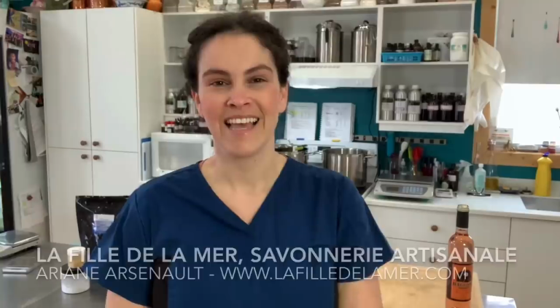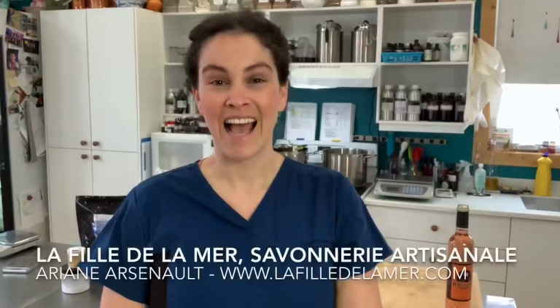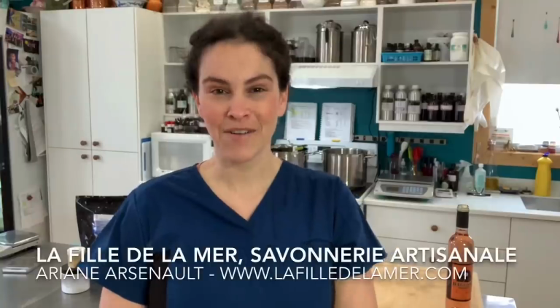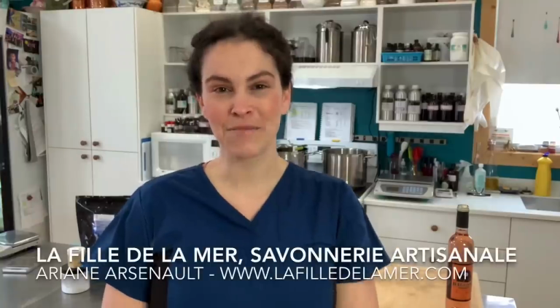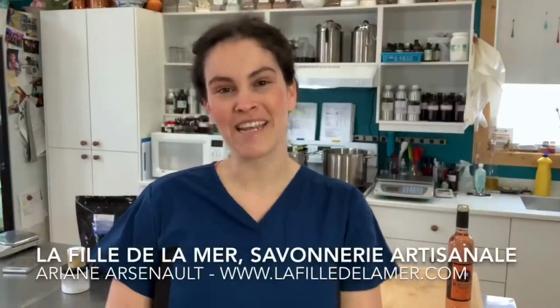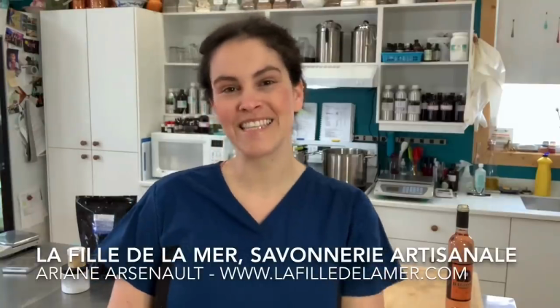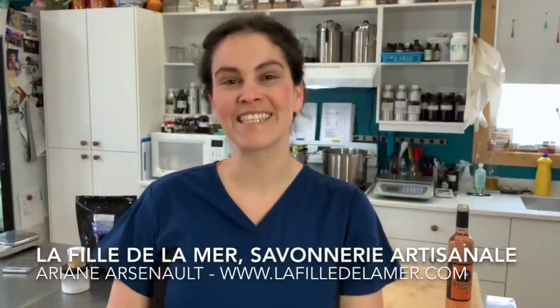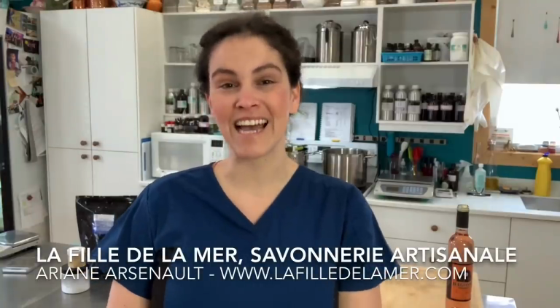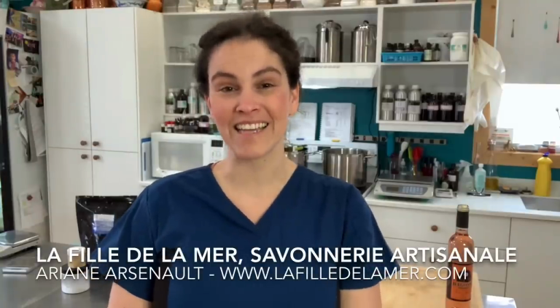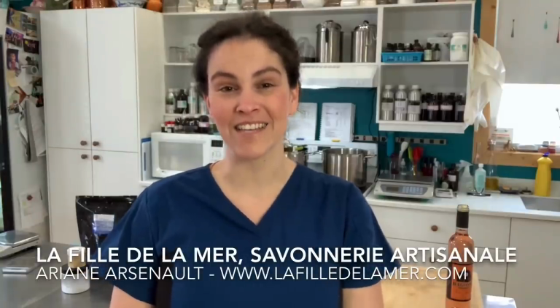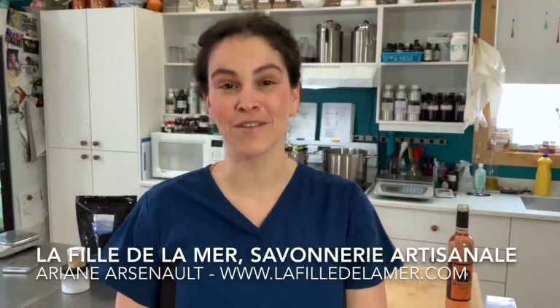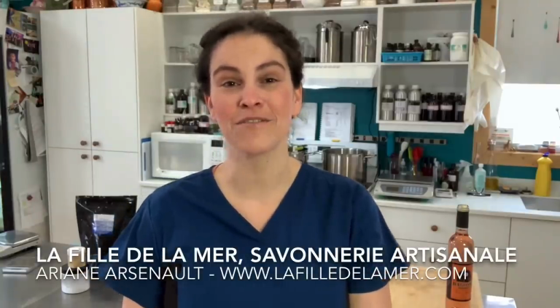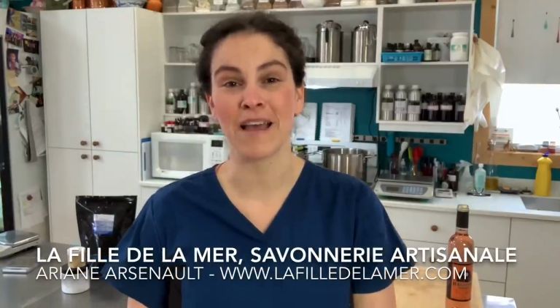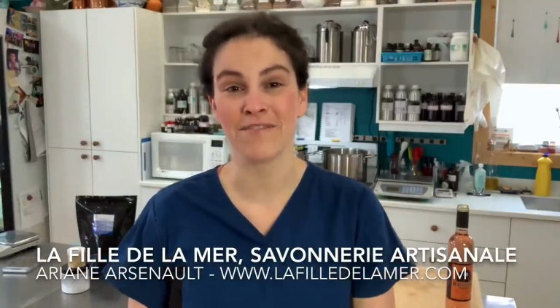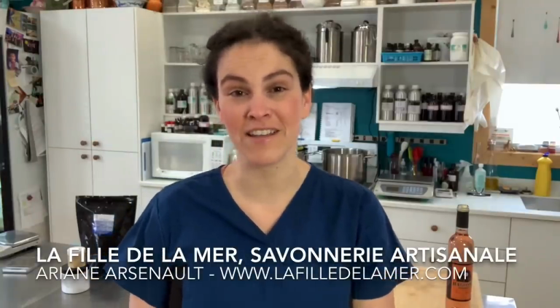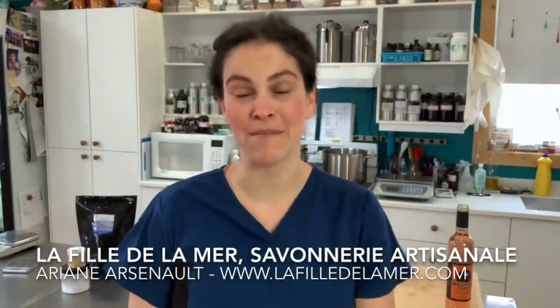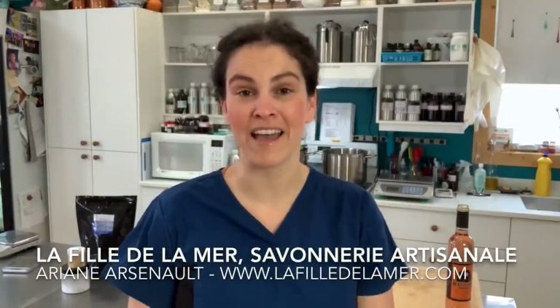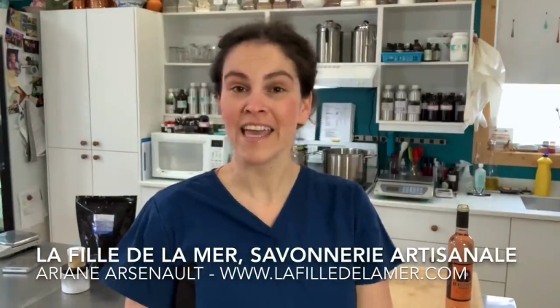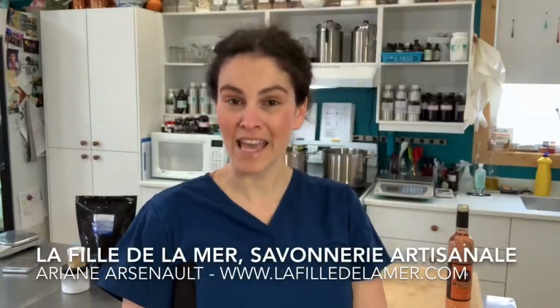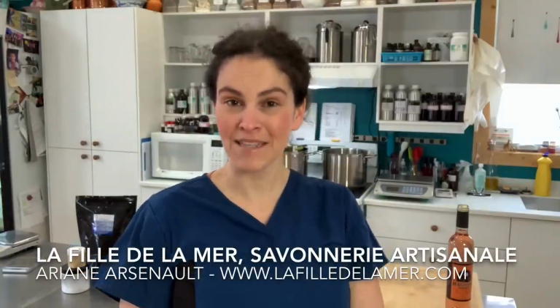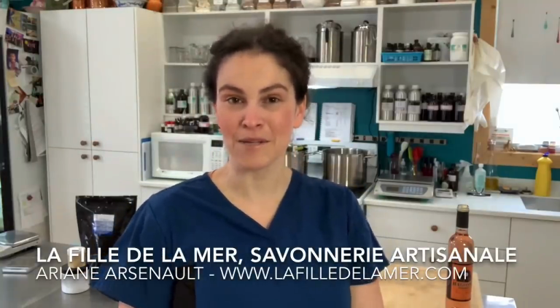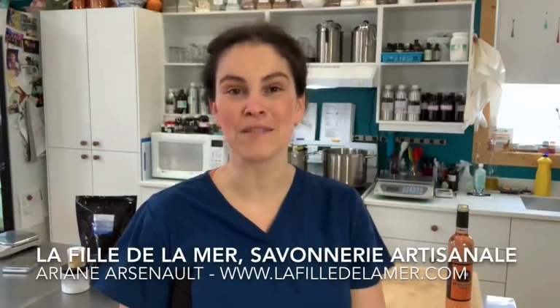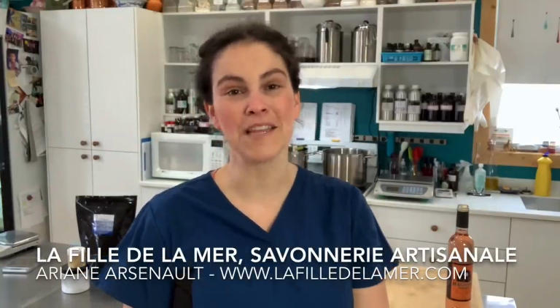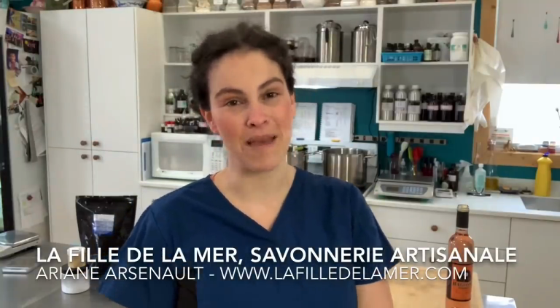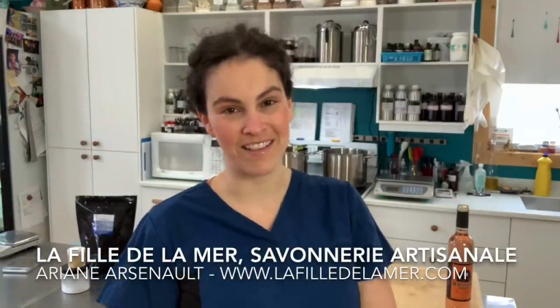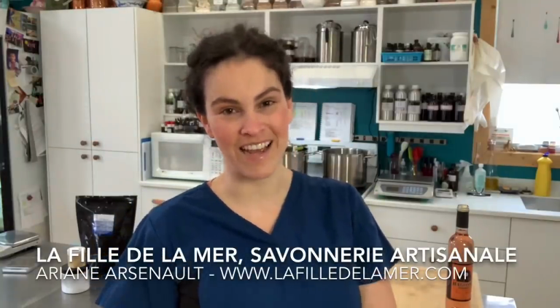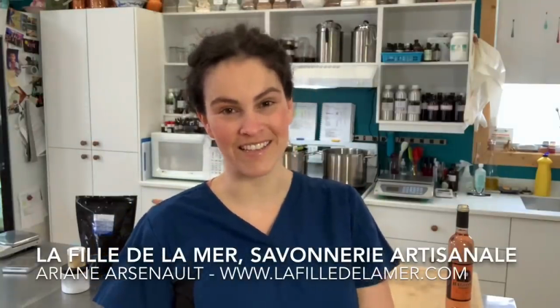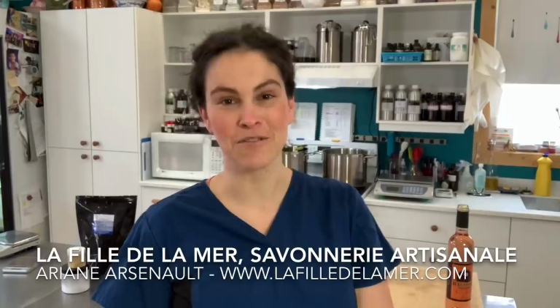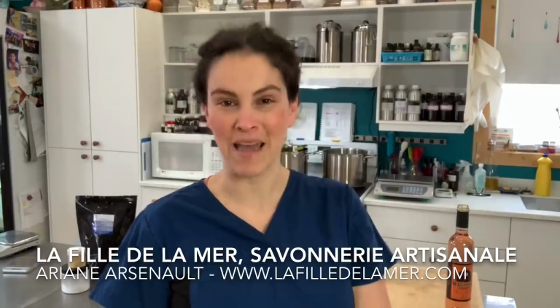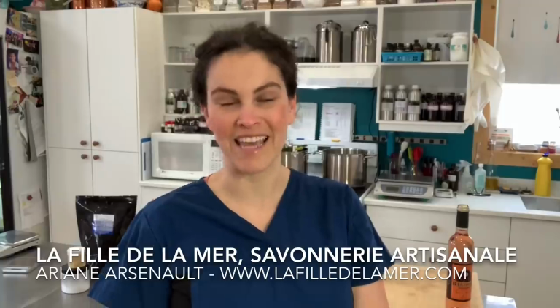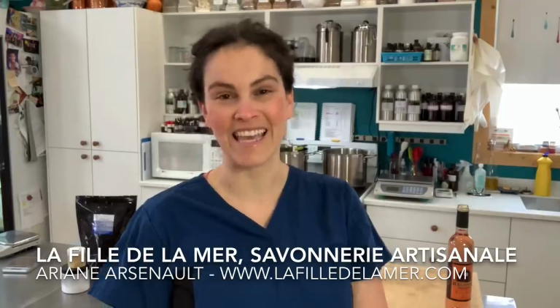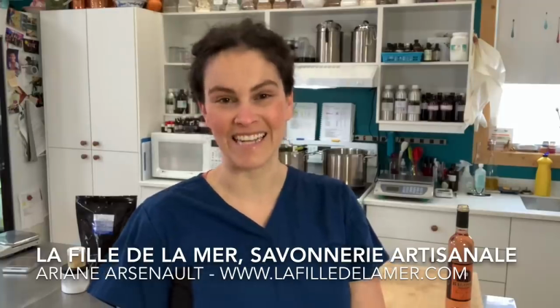Hello everybody, this is Ariane Arsenault from La Fille de la Mer, handmade soaps in the Magdalena Islands, Quebec, Canada.